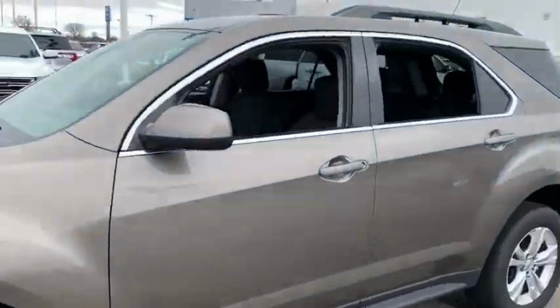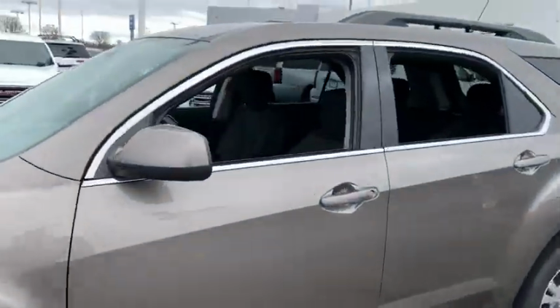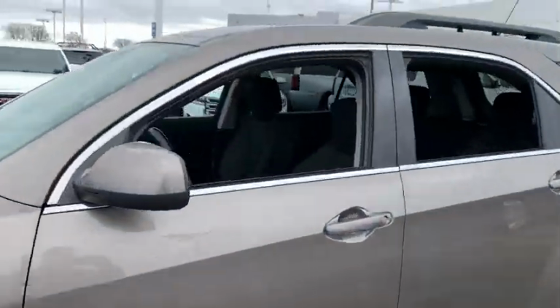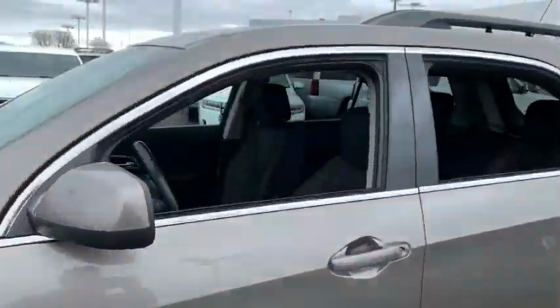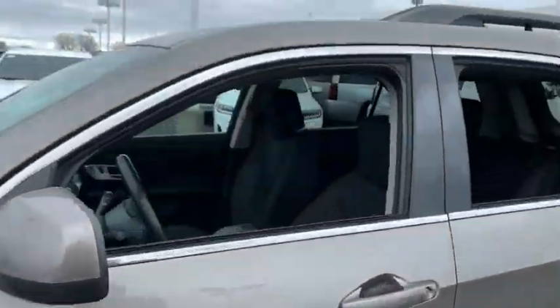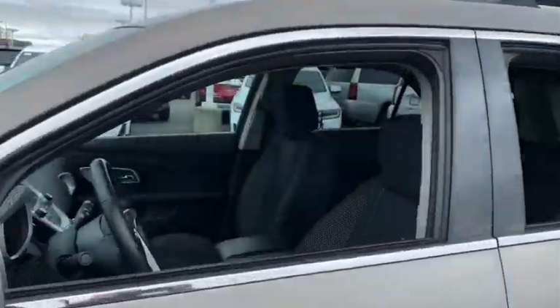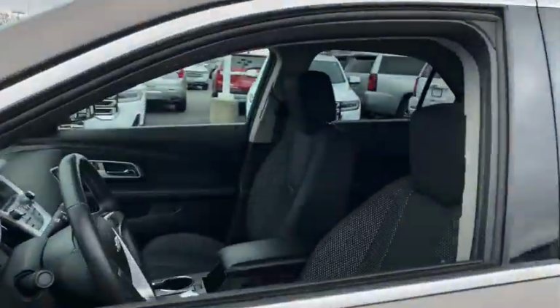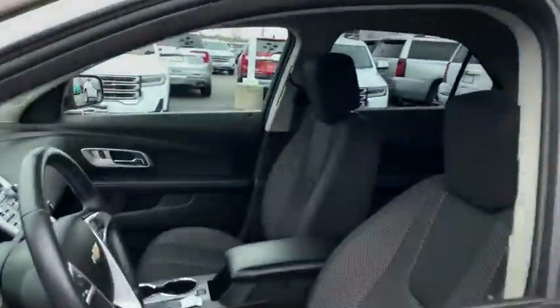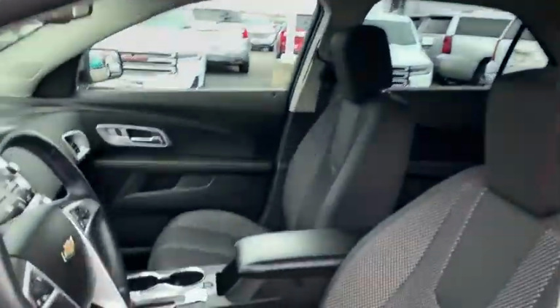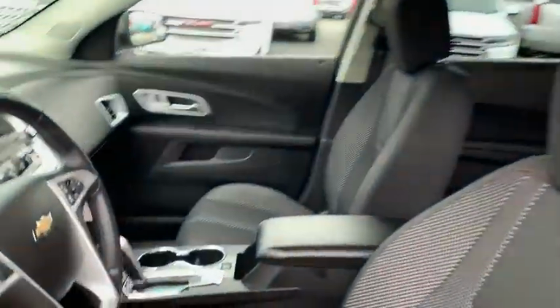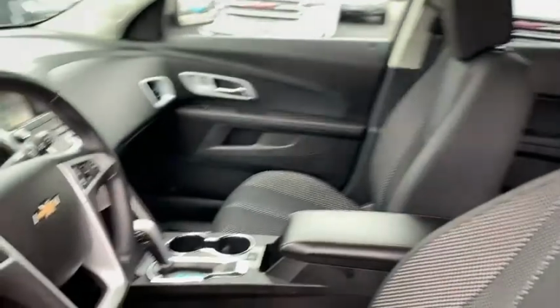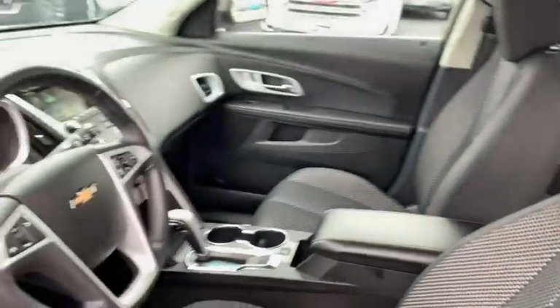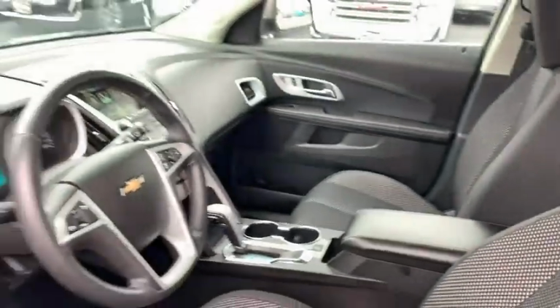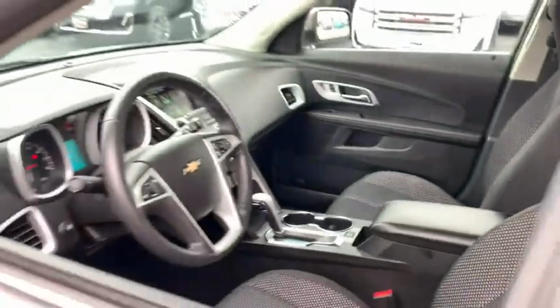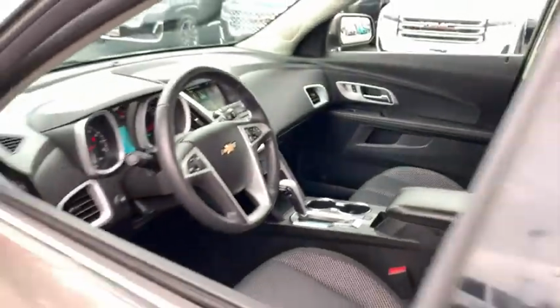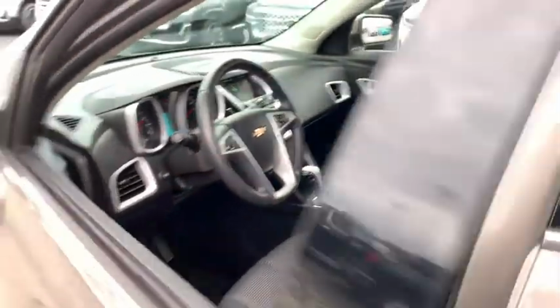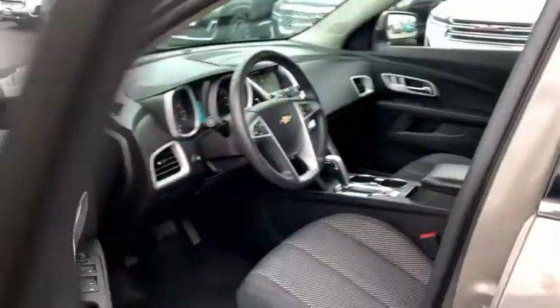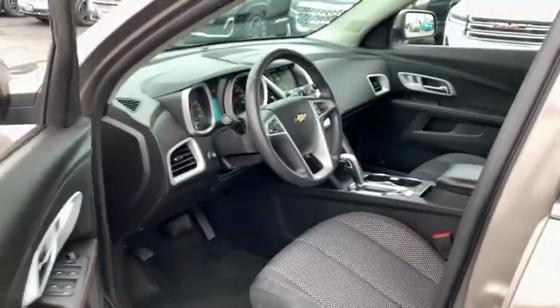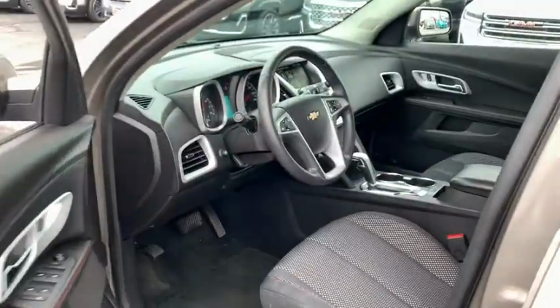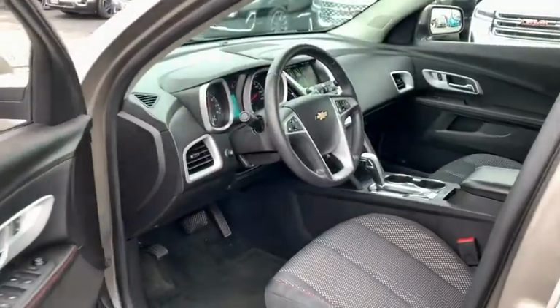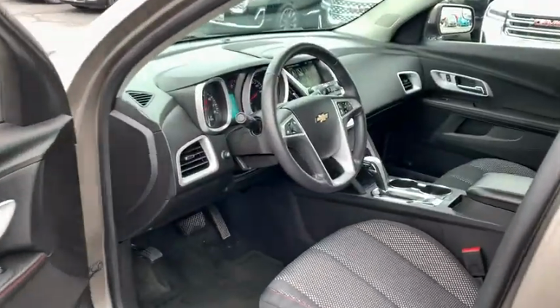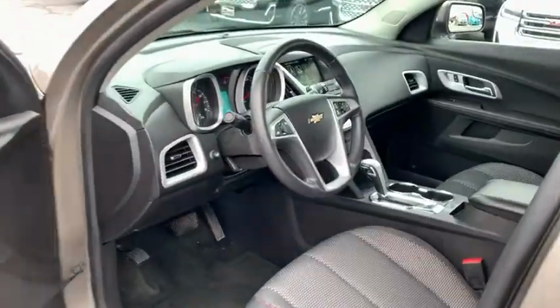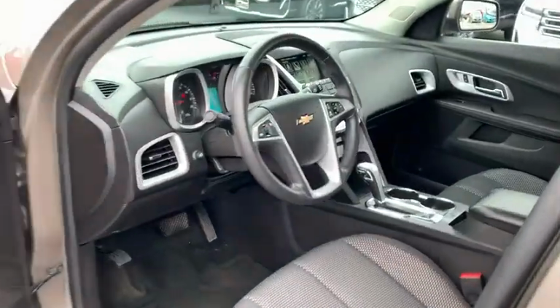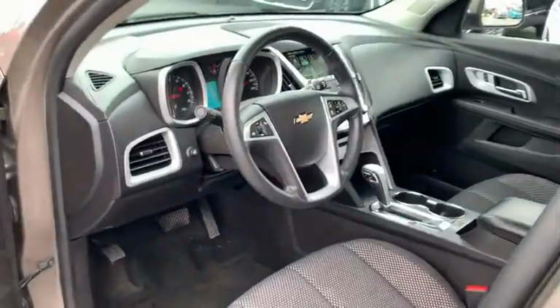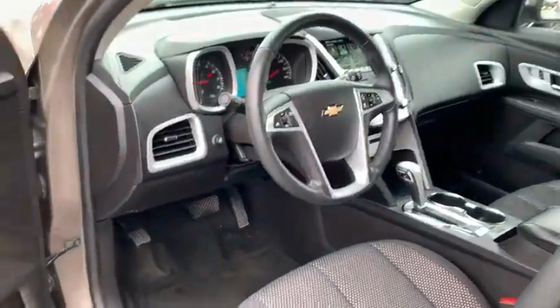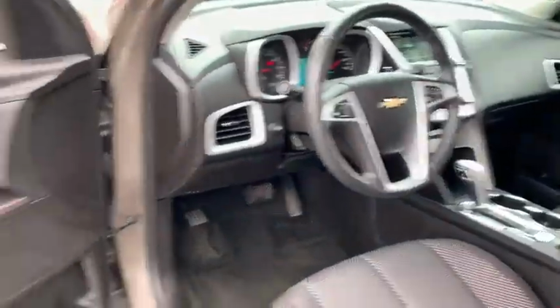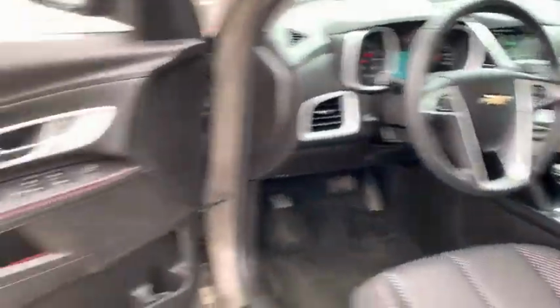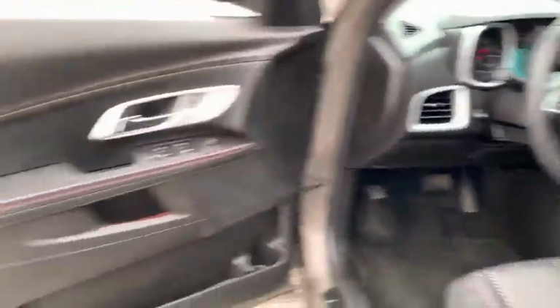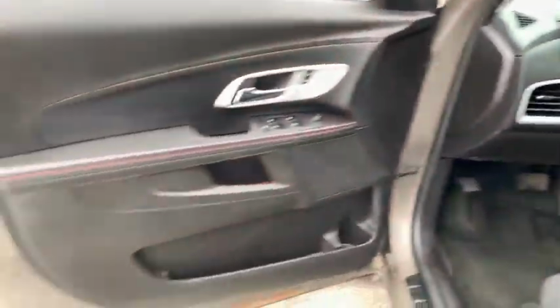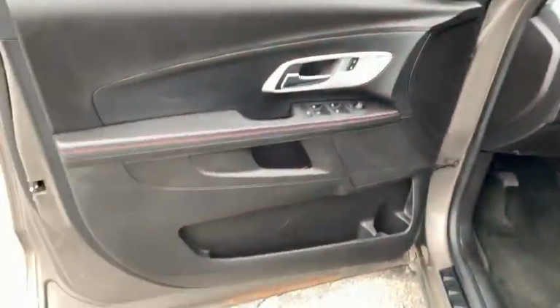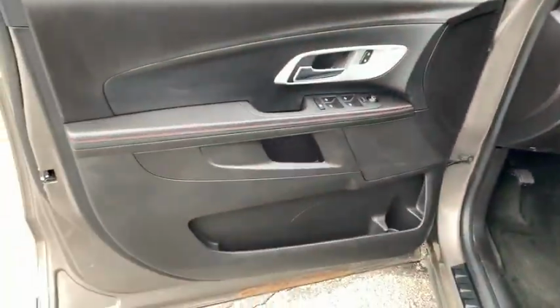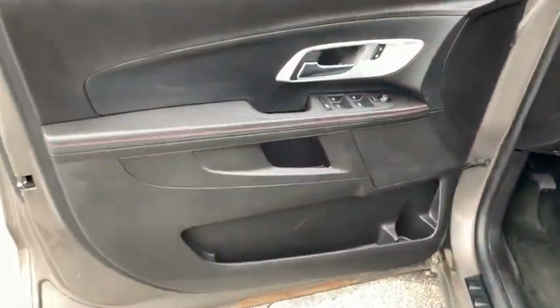This vehicle has less than 85,000 miles. Here are some of this vehicle's great options.